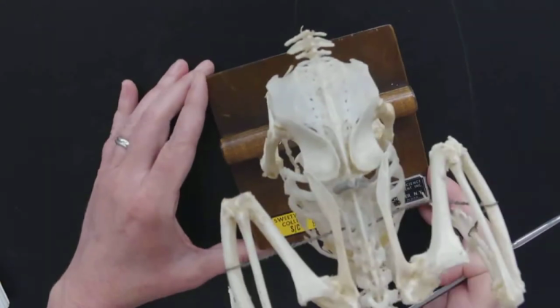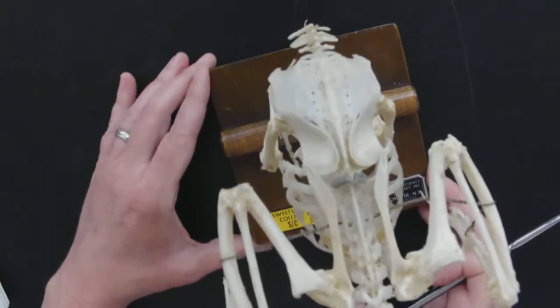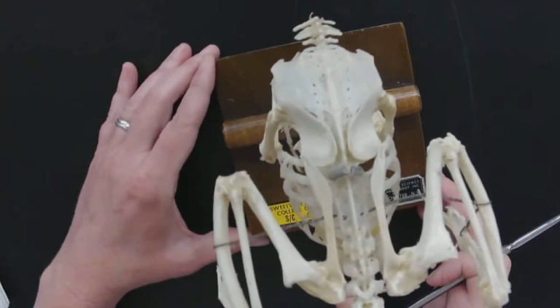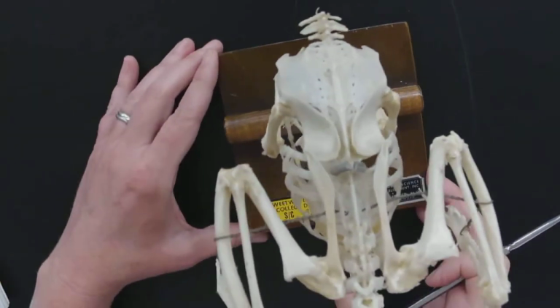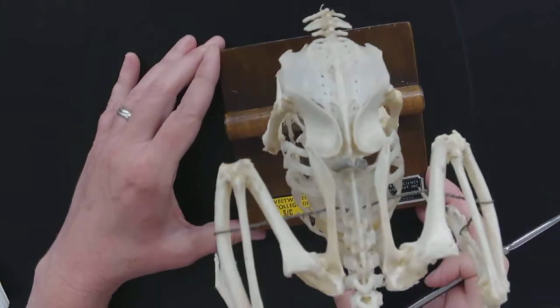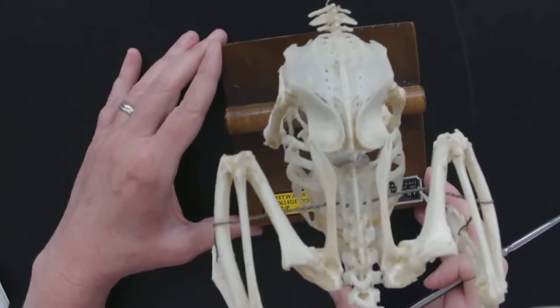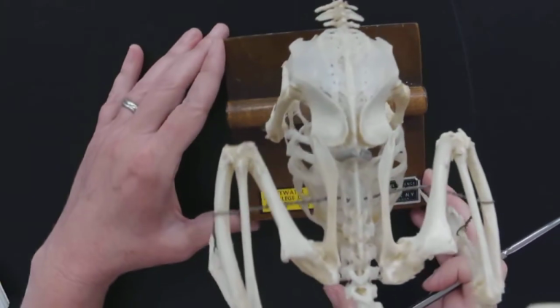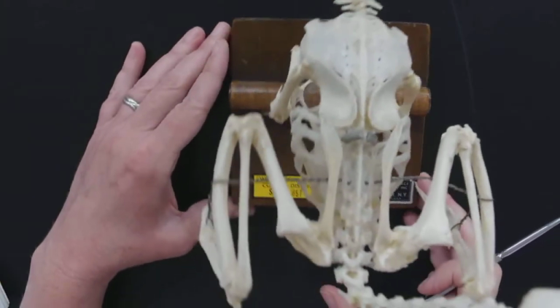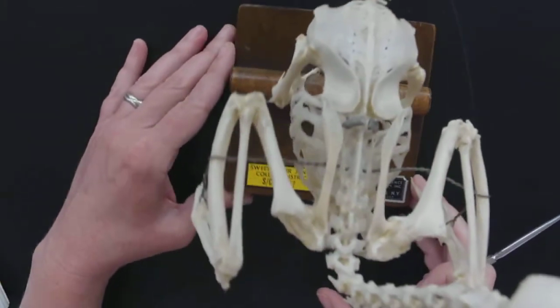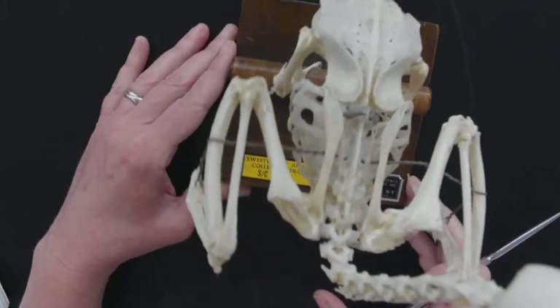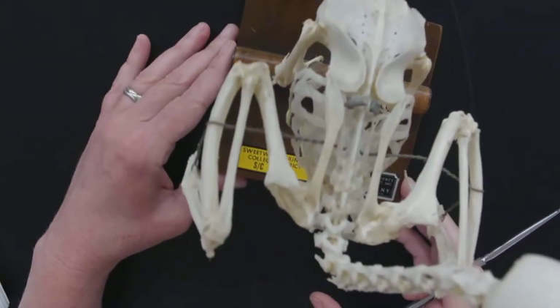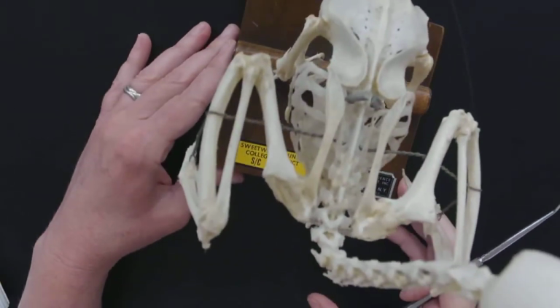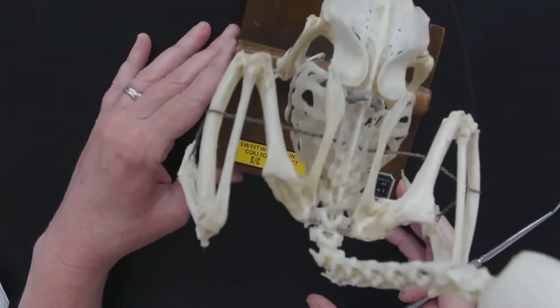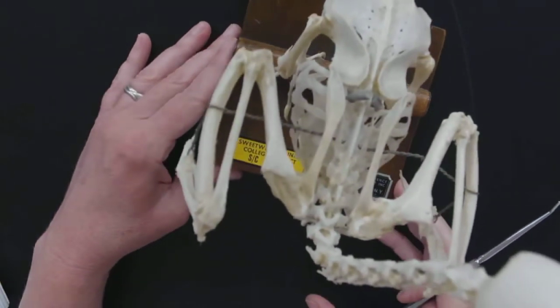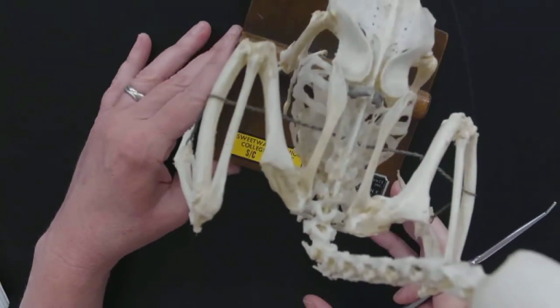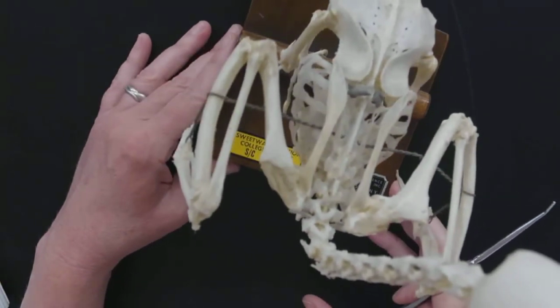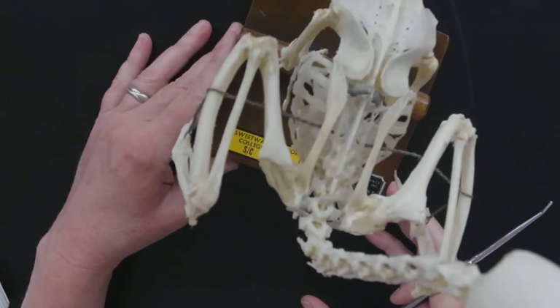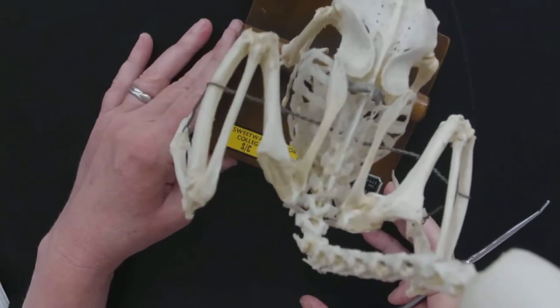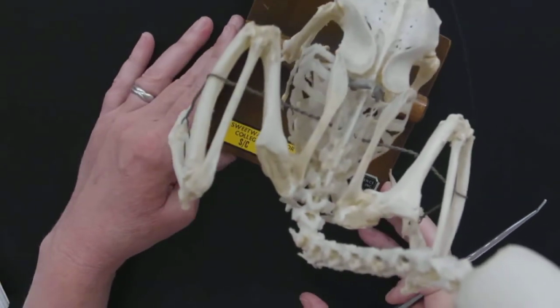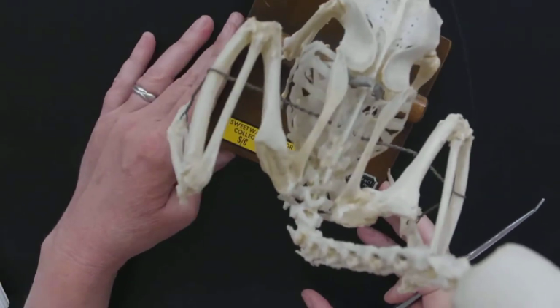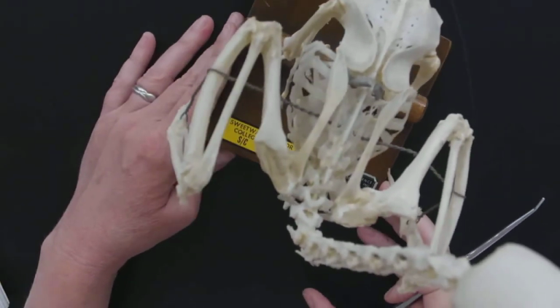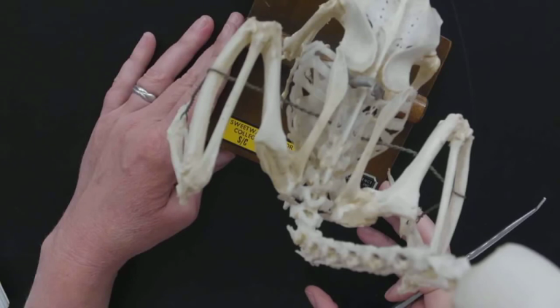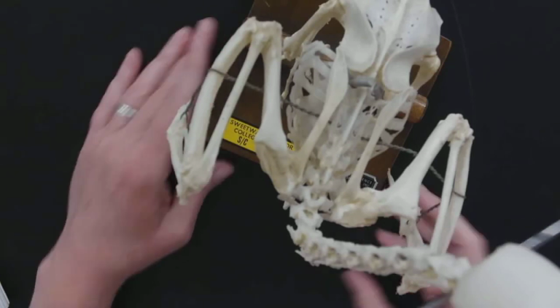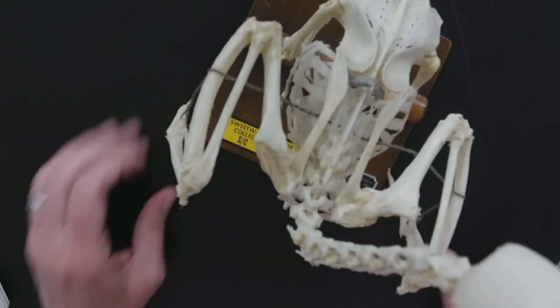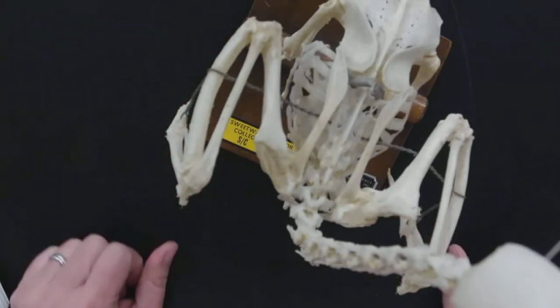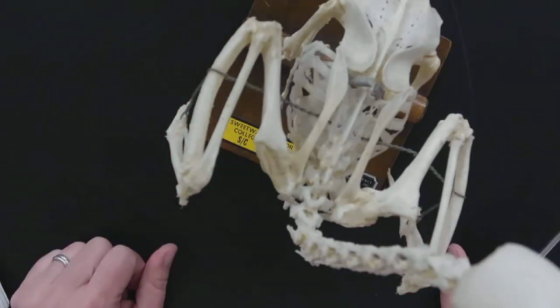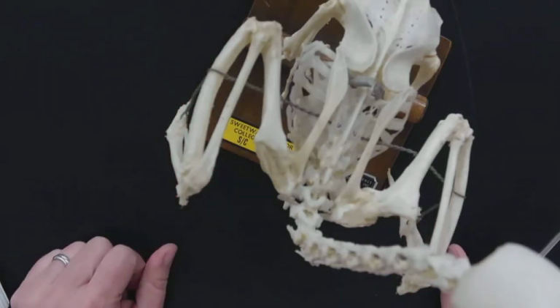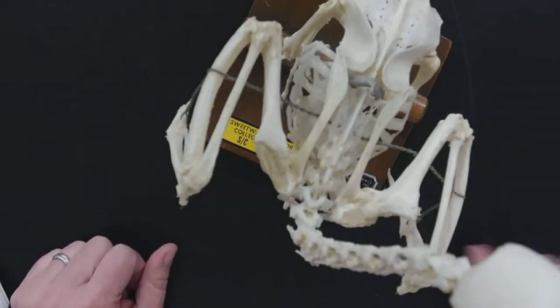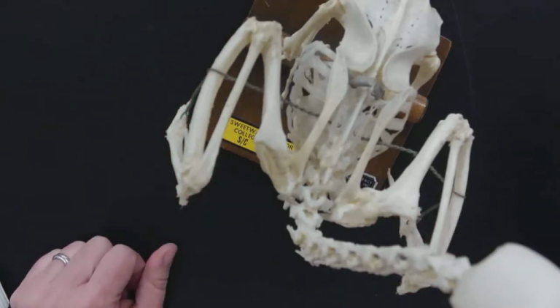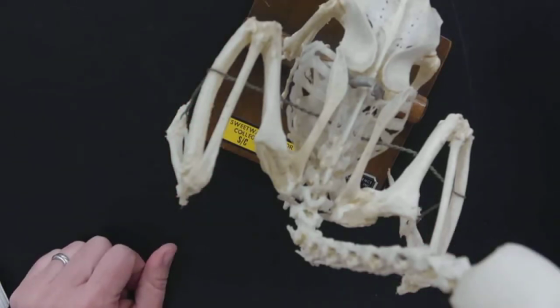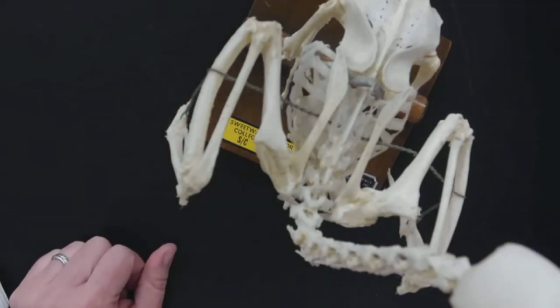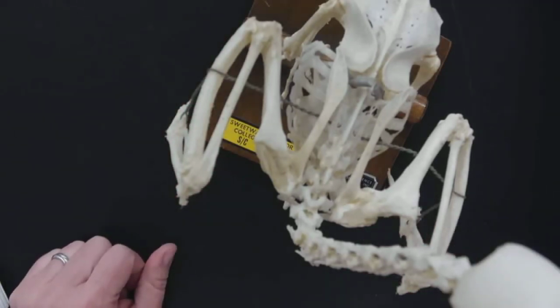So that is everything that you need to know on the skeleton of a bird.